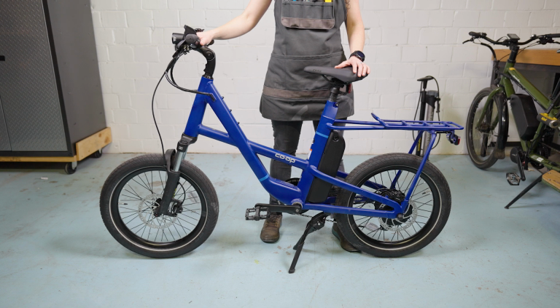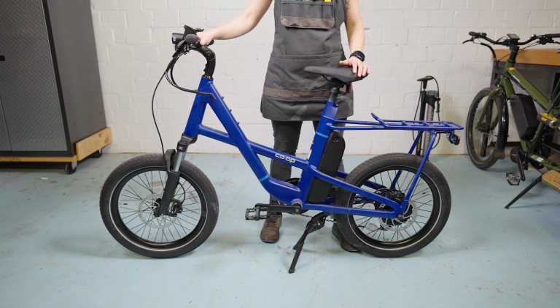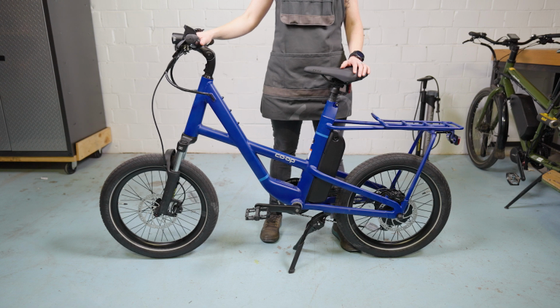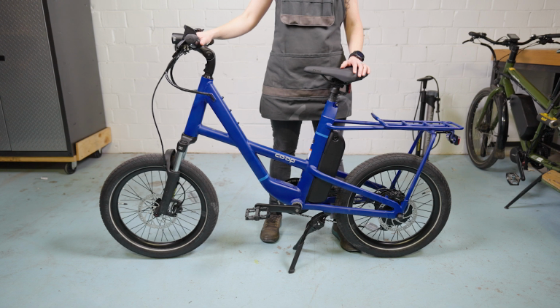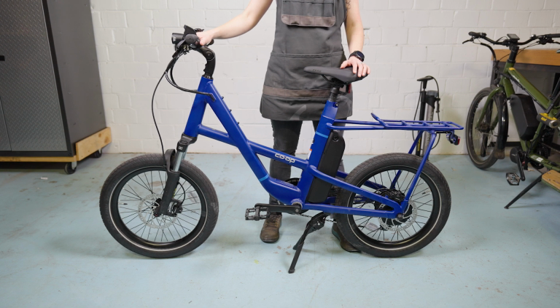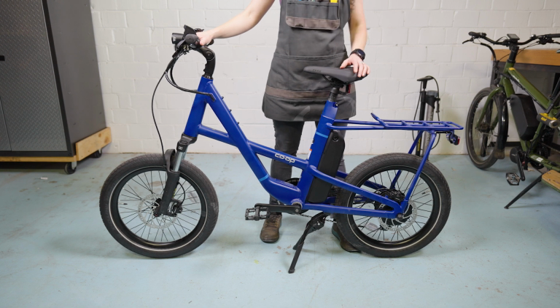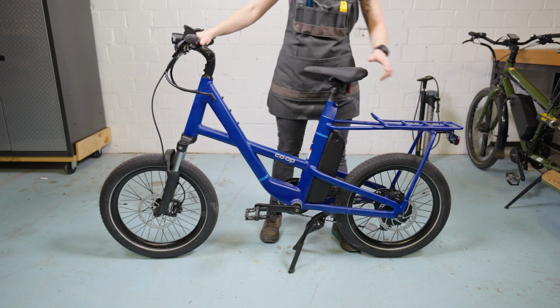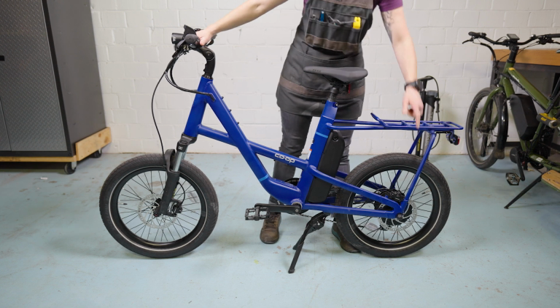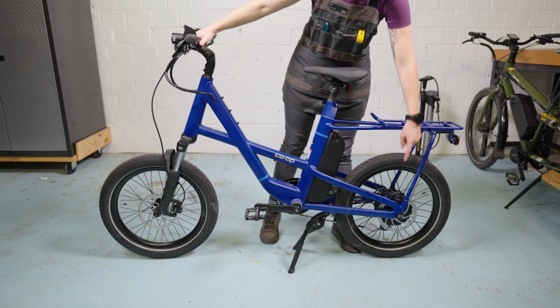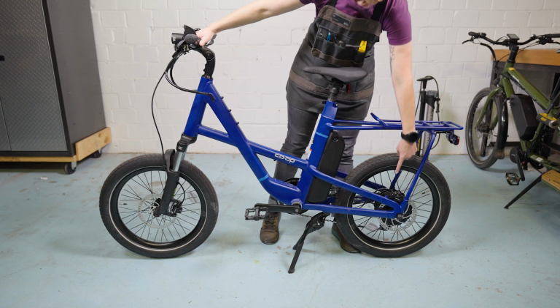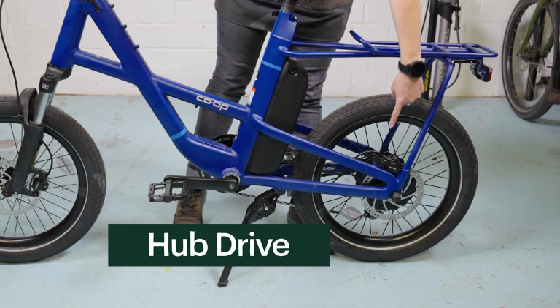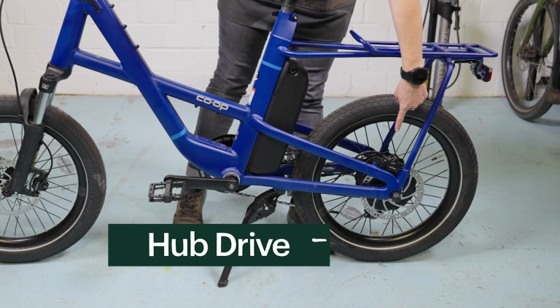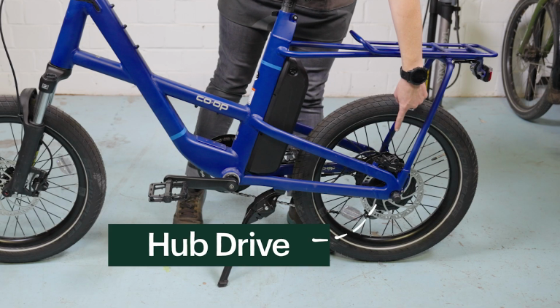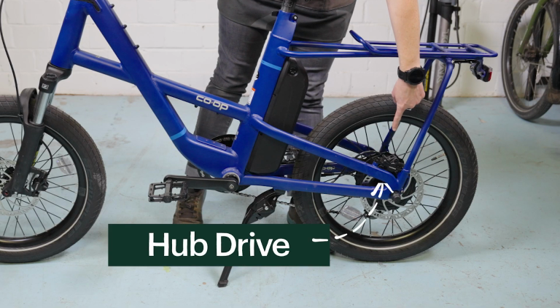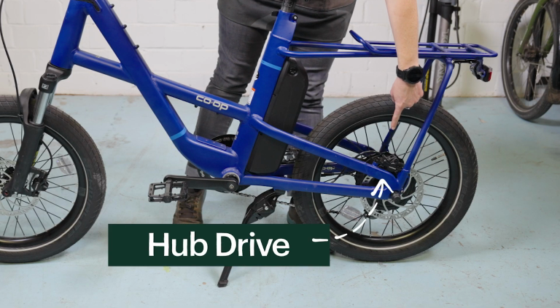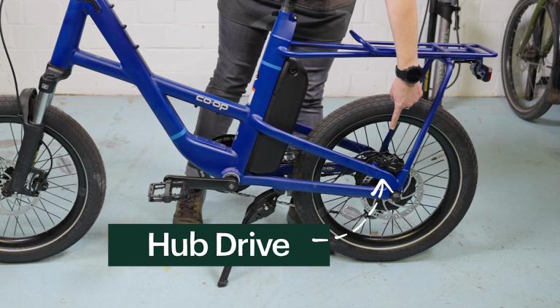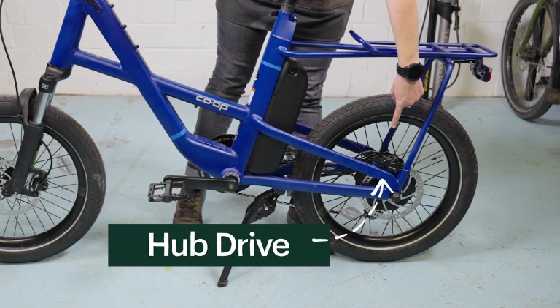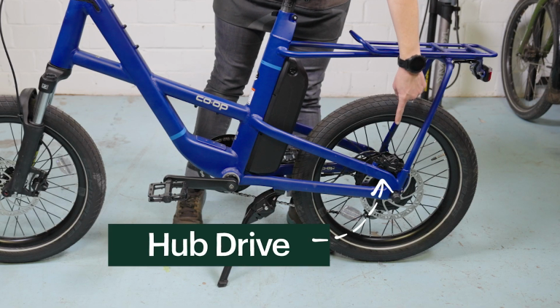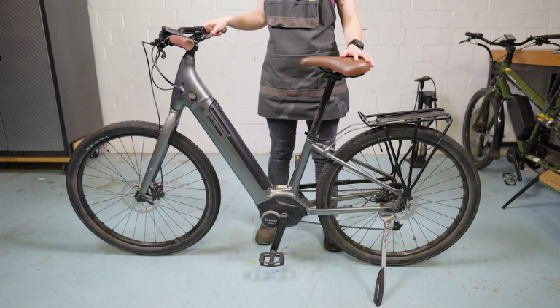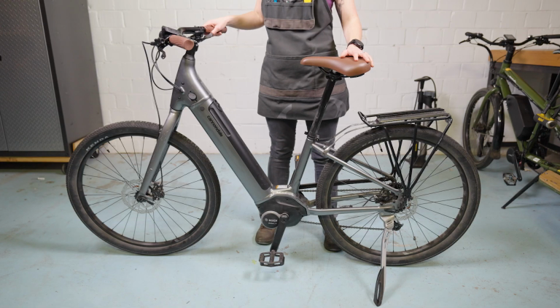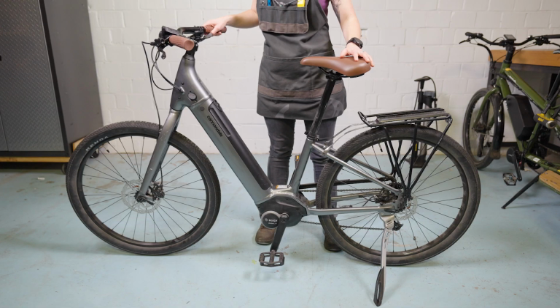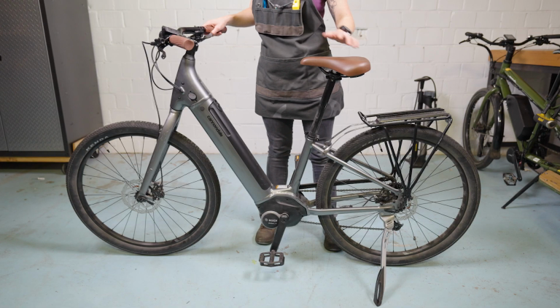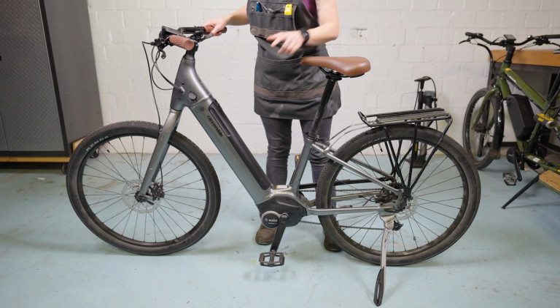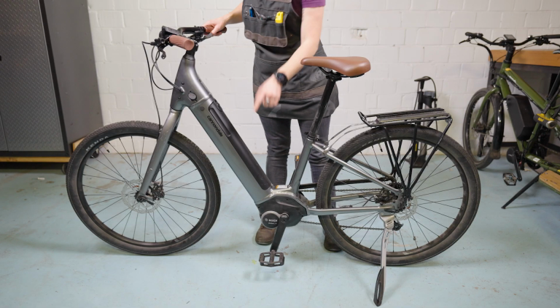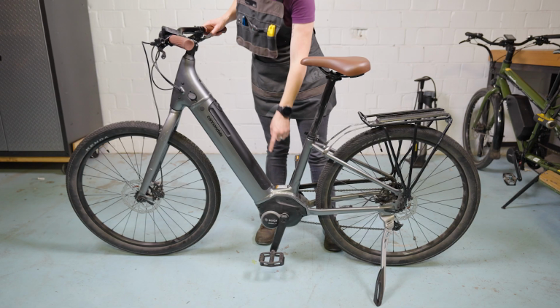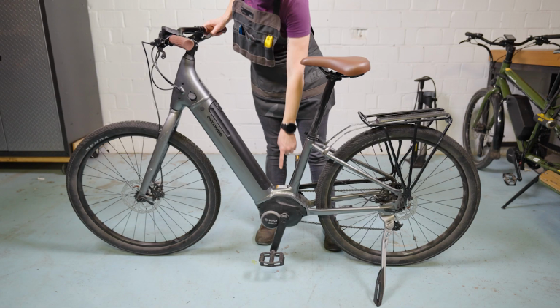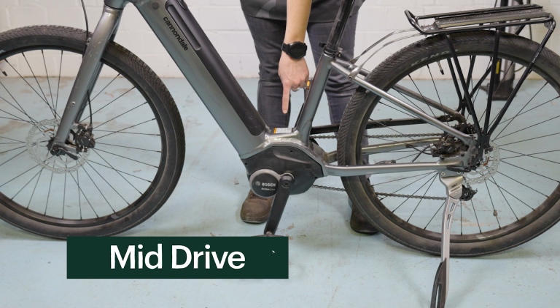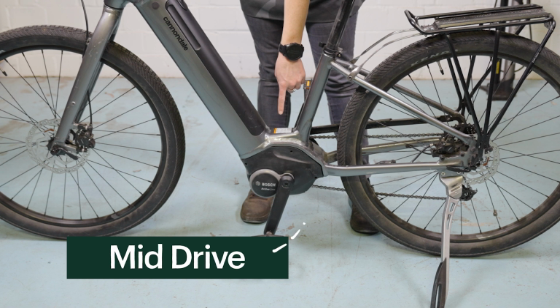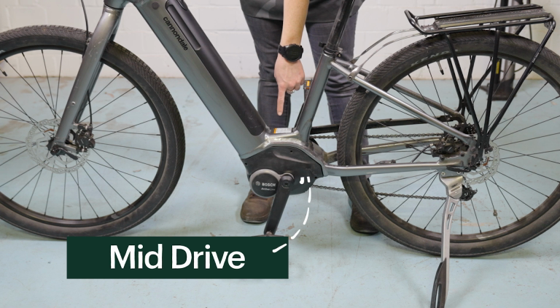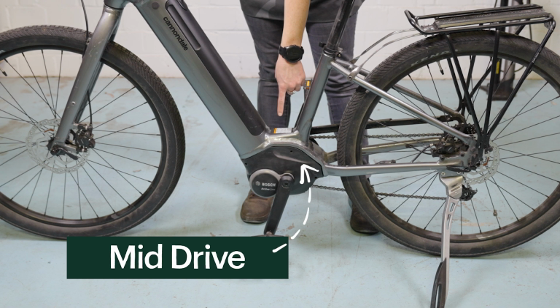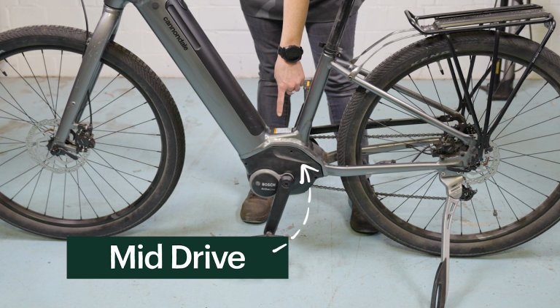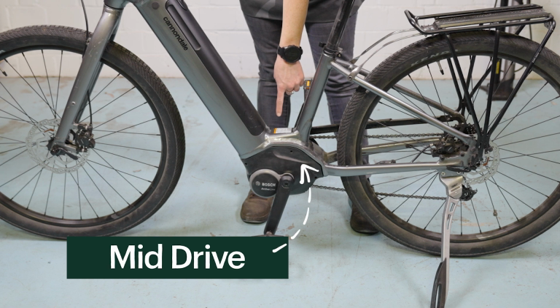Motors are typically part of the wheel, called a hub drive, or center mounted at the crank, called a mid drive.